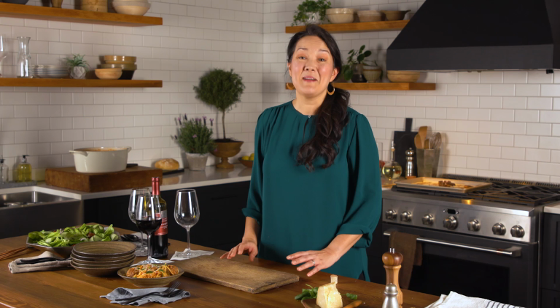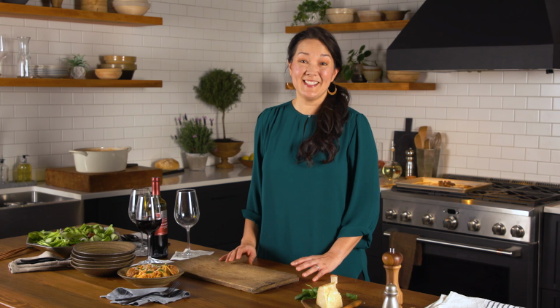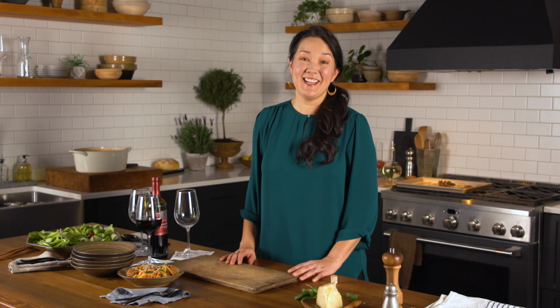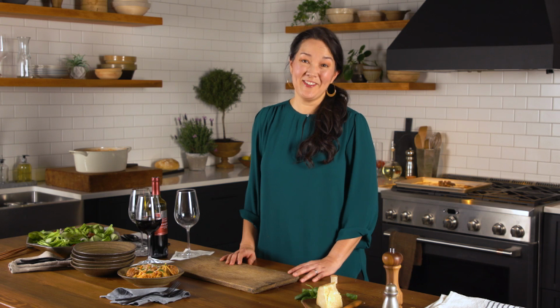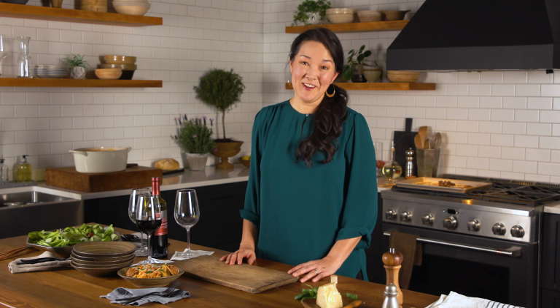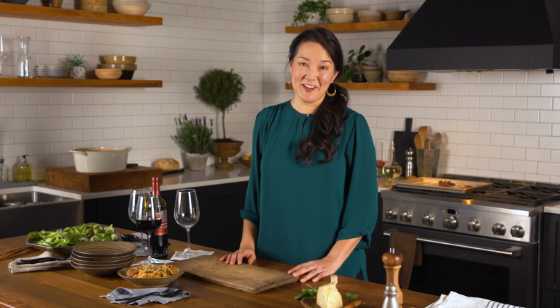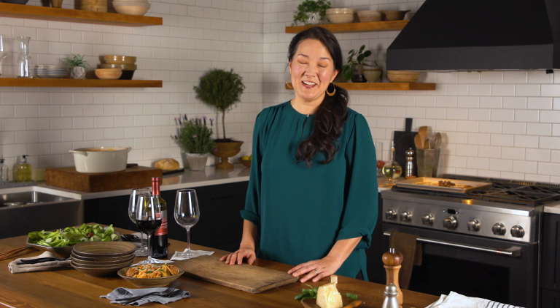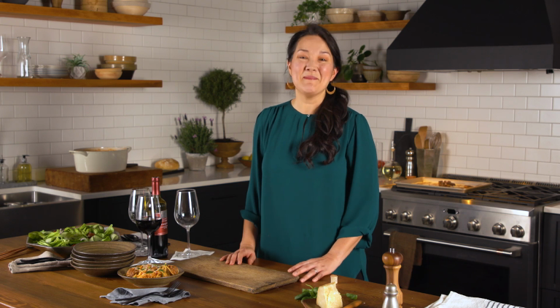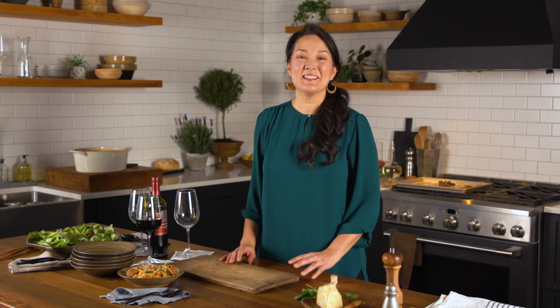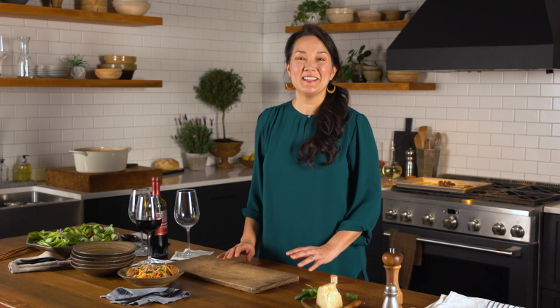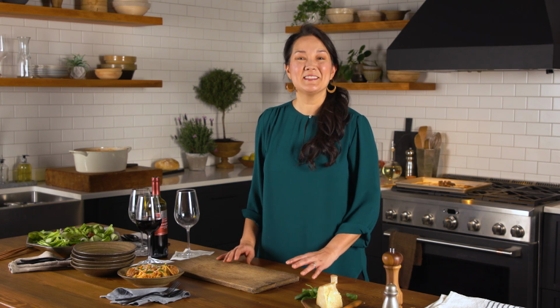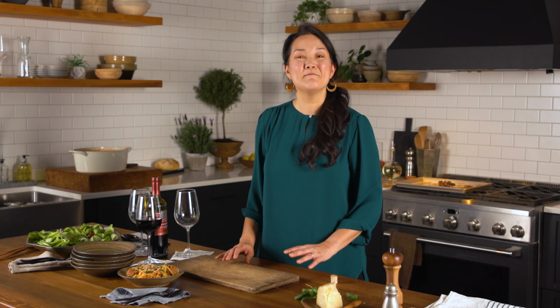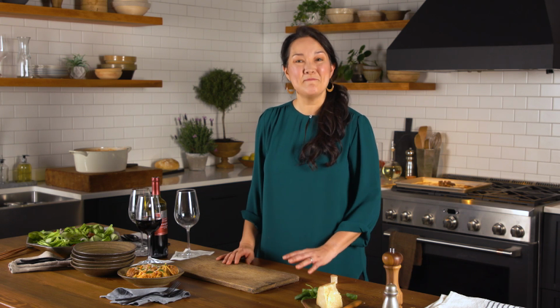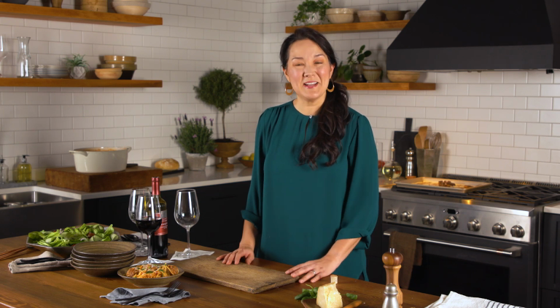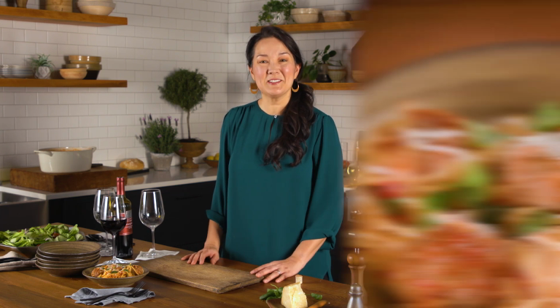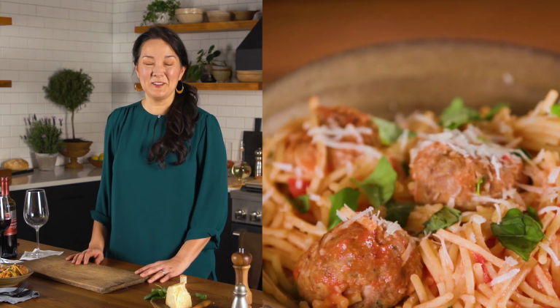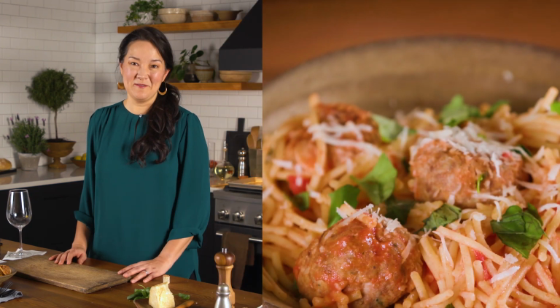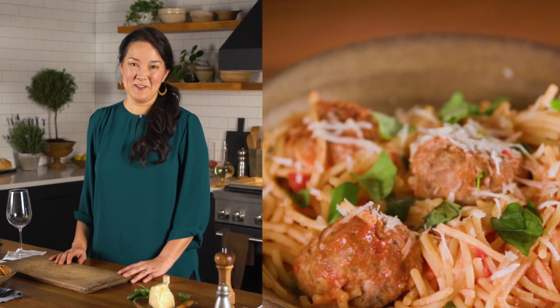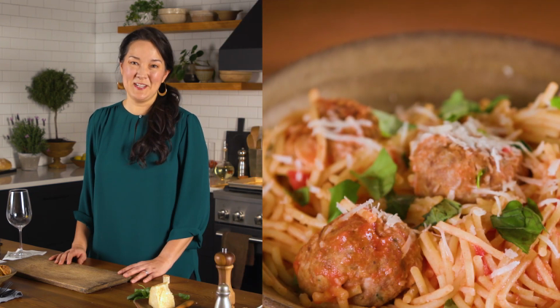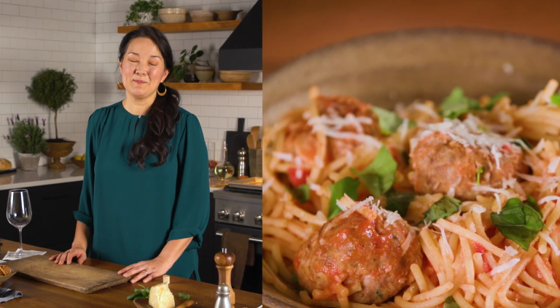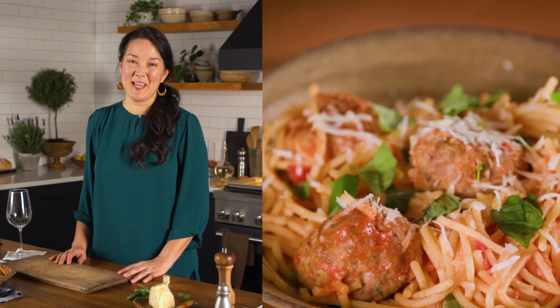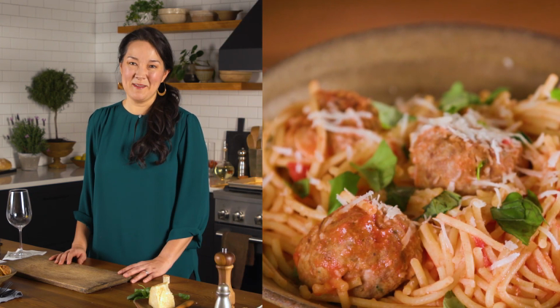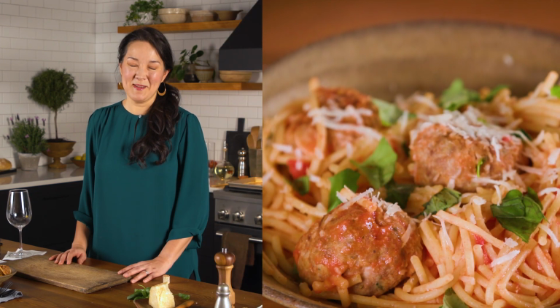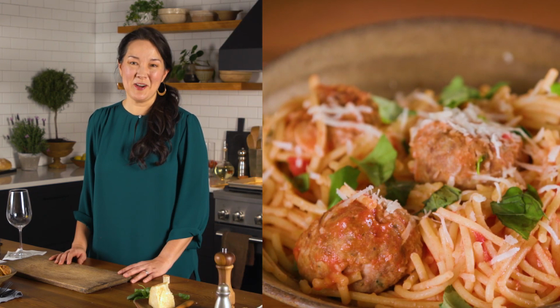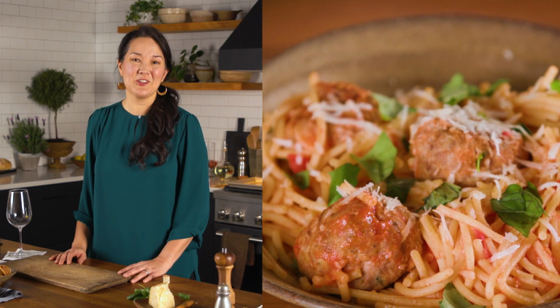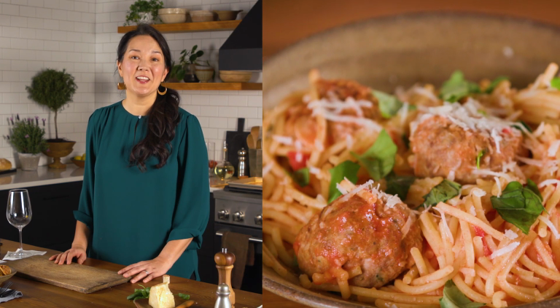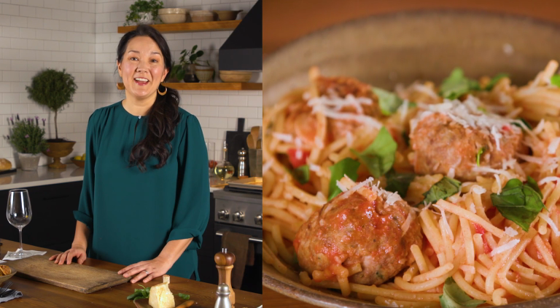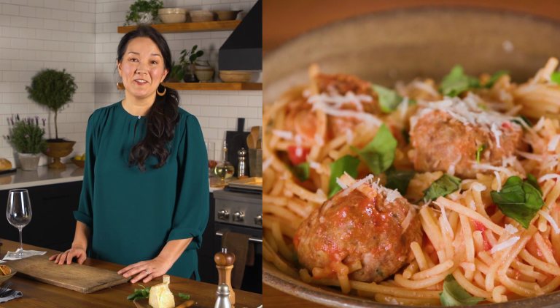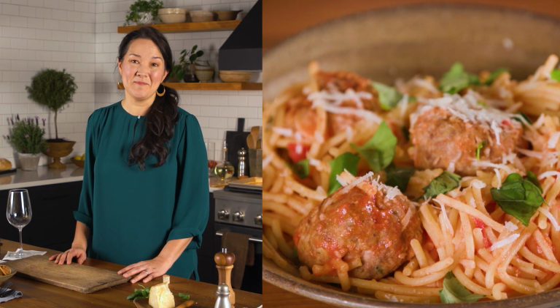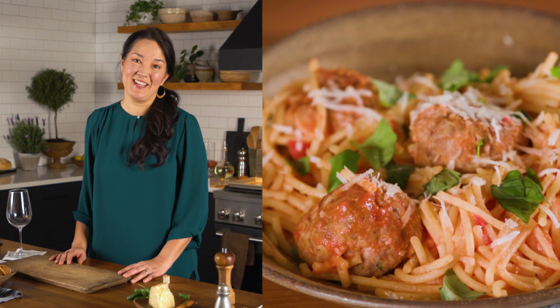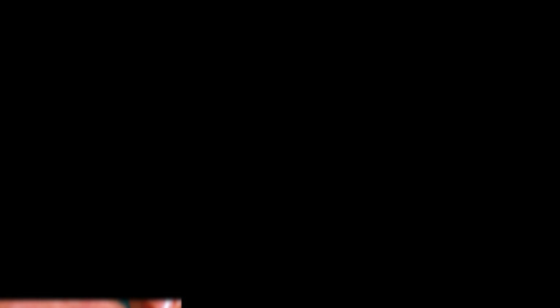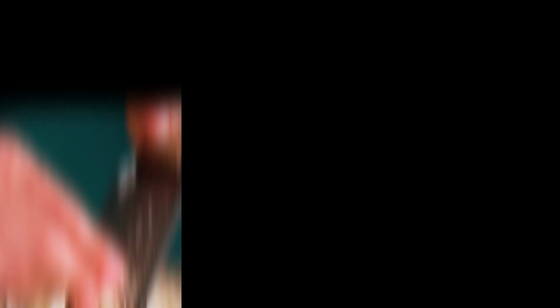My secret ingredient makes this the best gluten-free spaghetti and meatballs you could ever imagine.